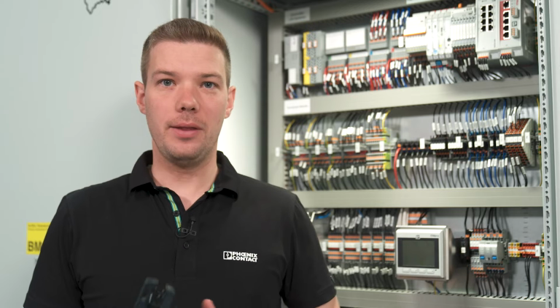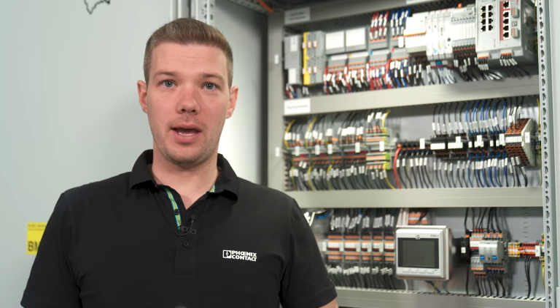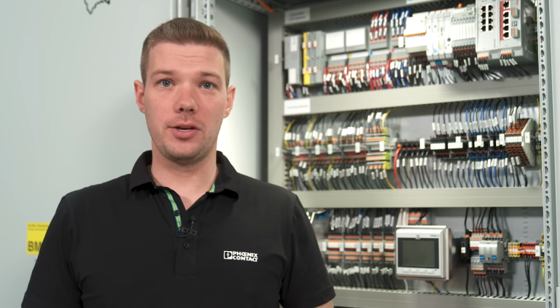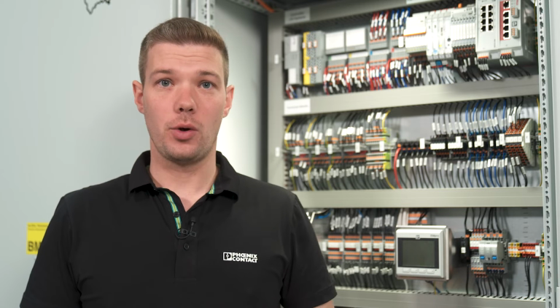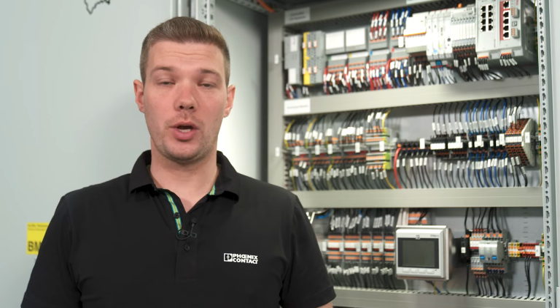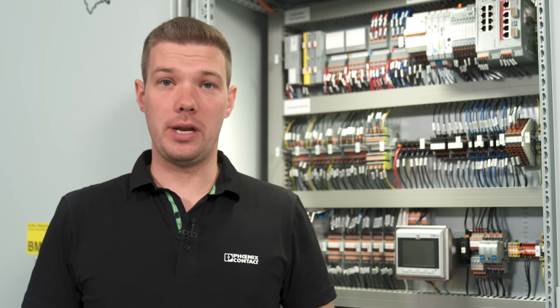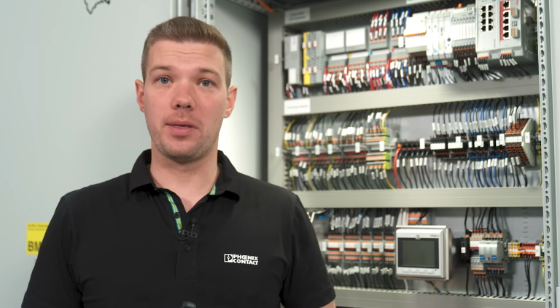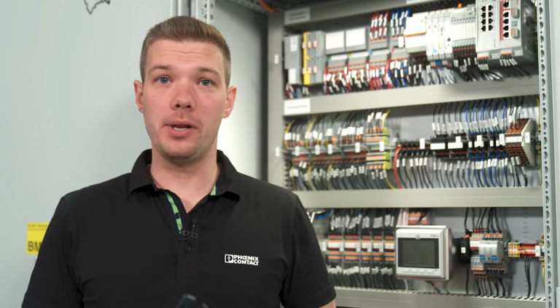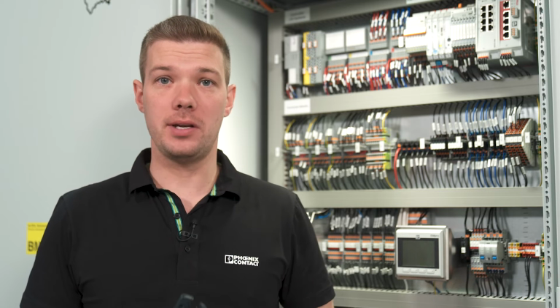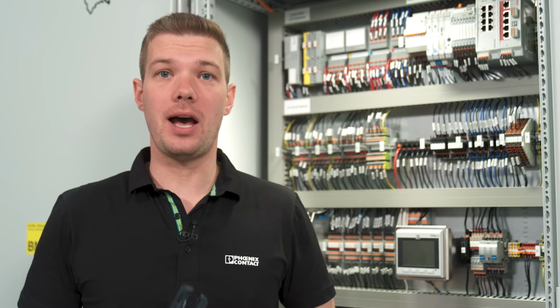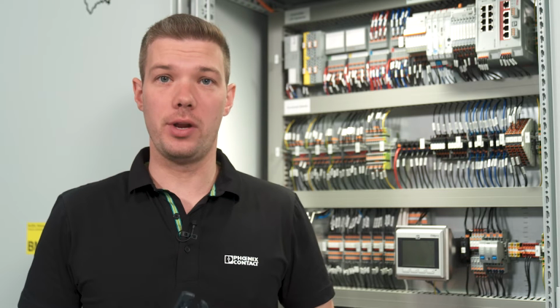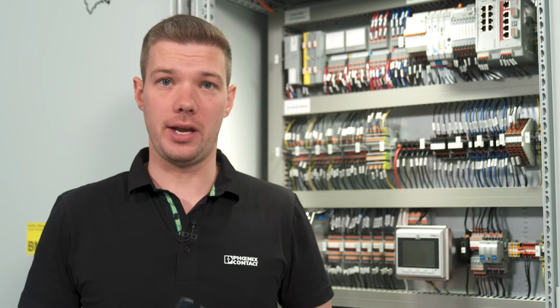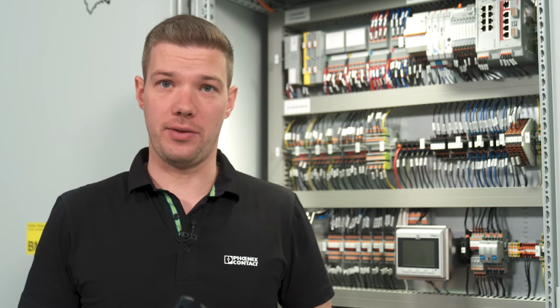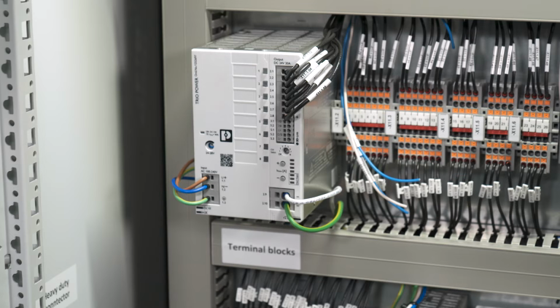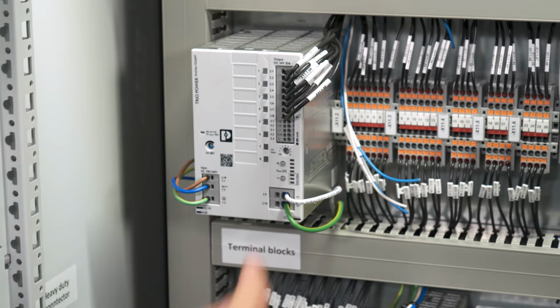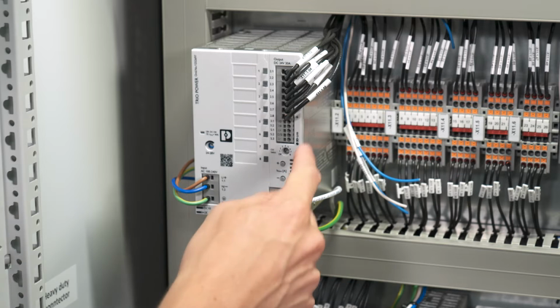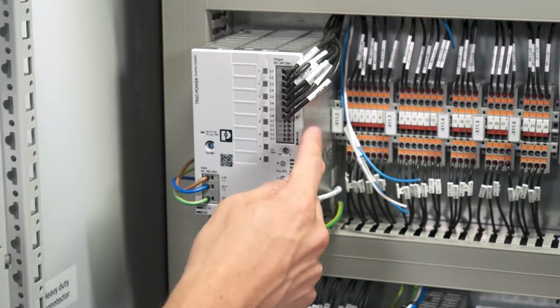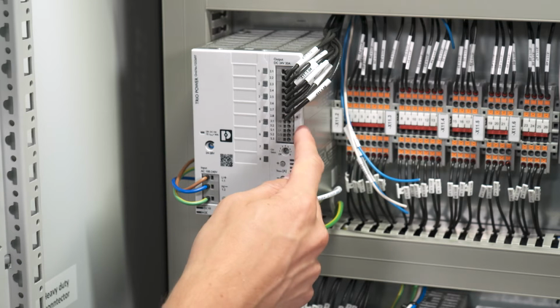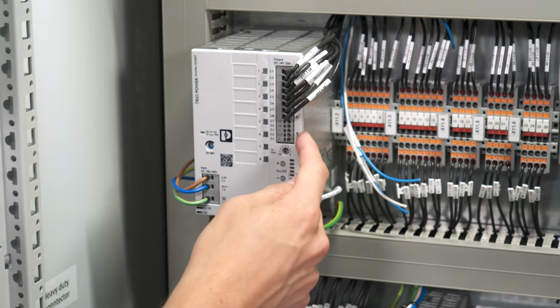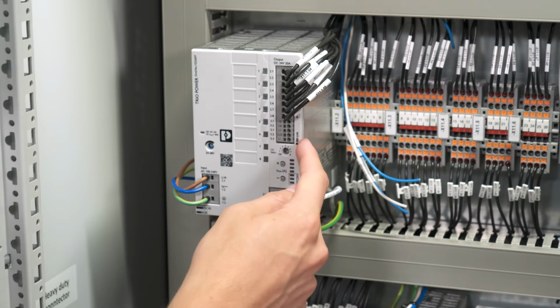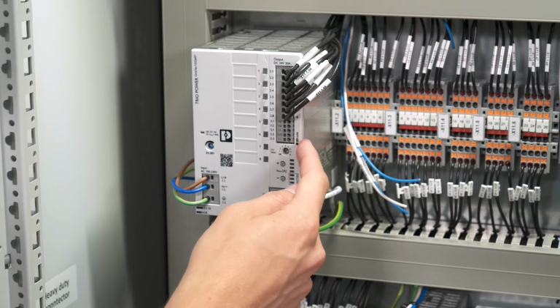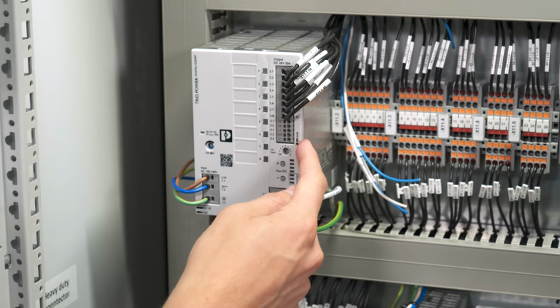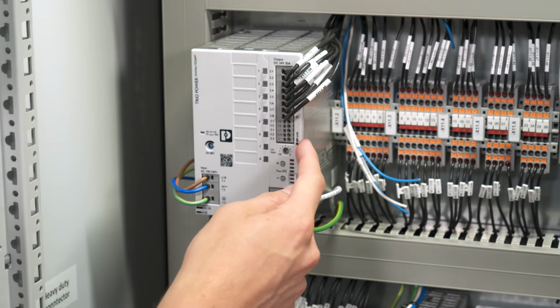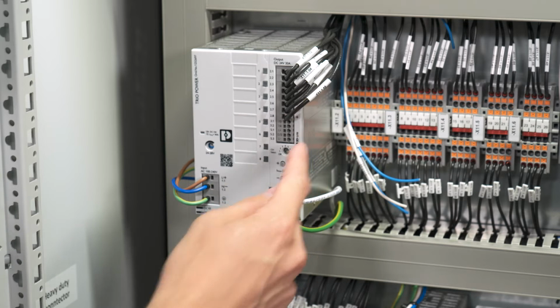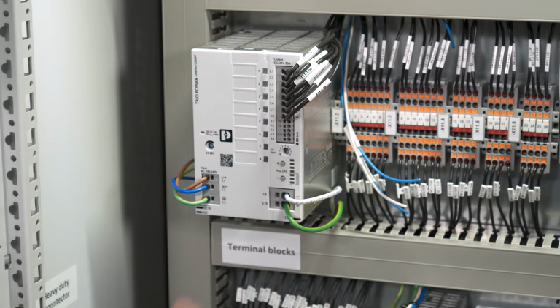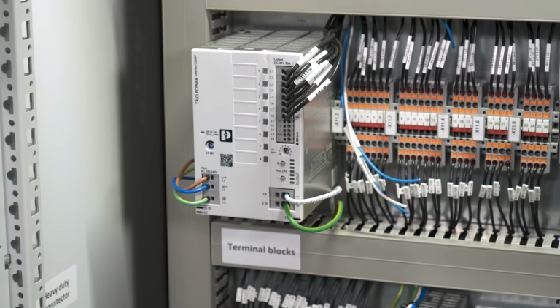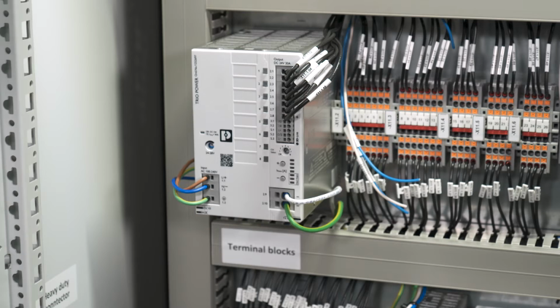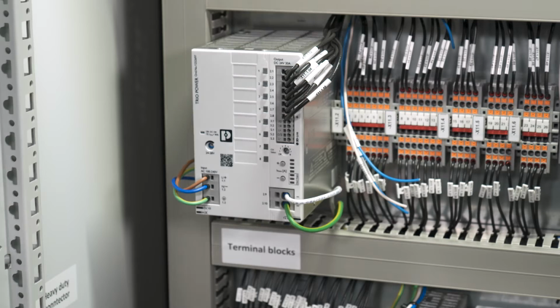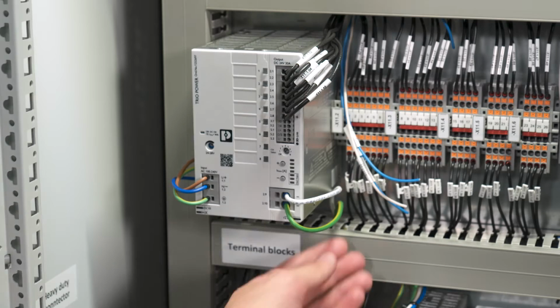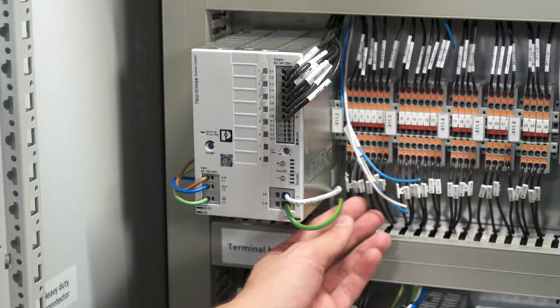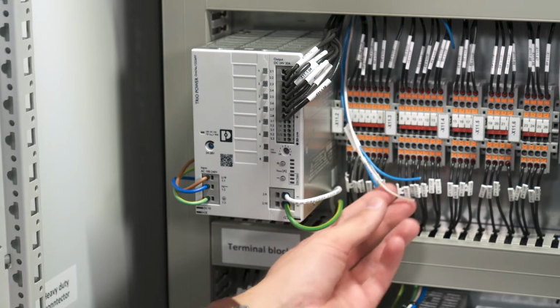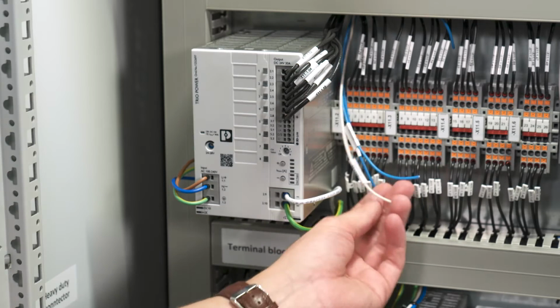In the end, we connect the built-in IO-Link interface to monitor and parameterize the unit with the PLC.